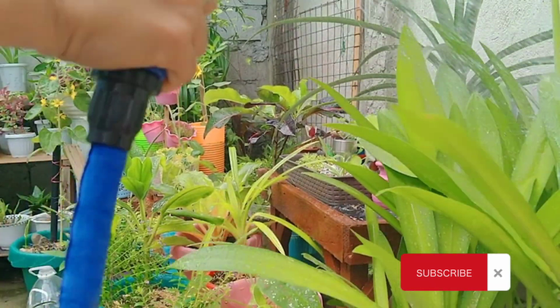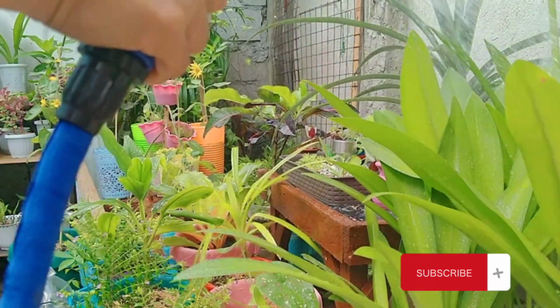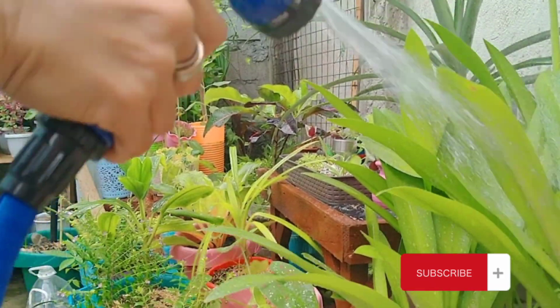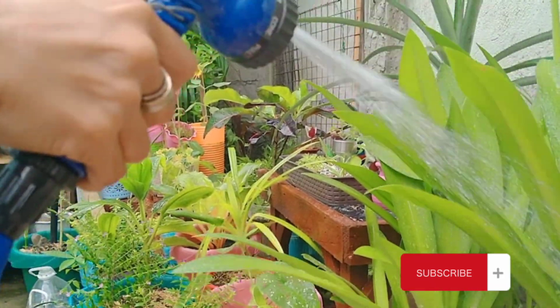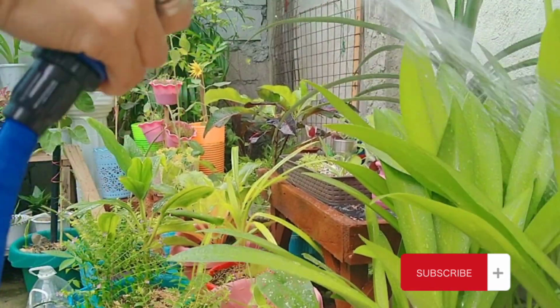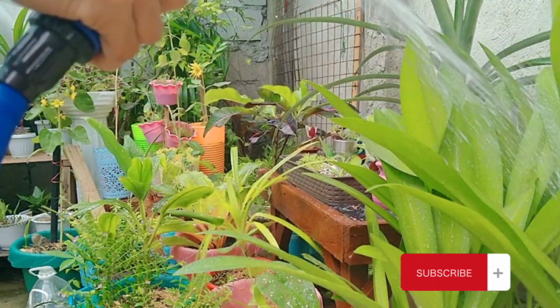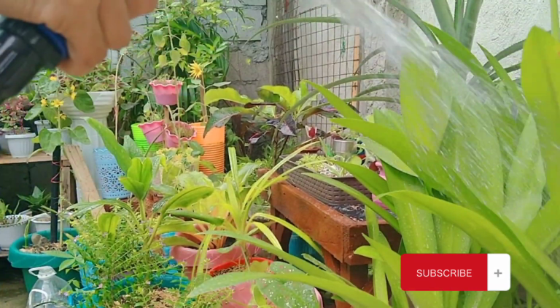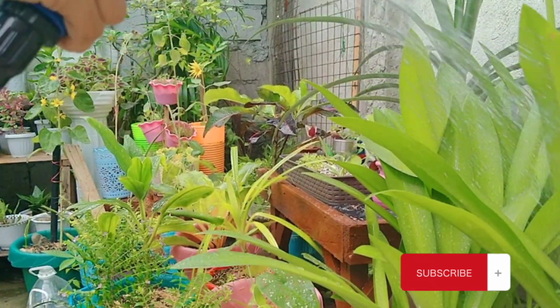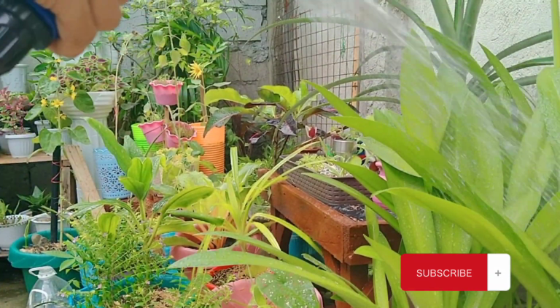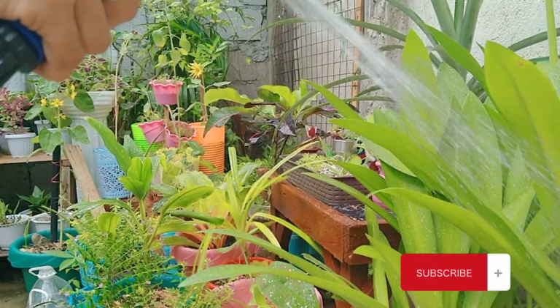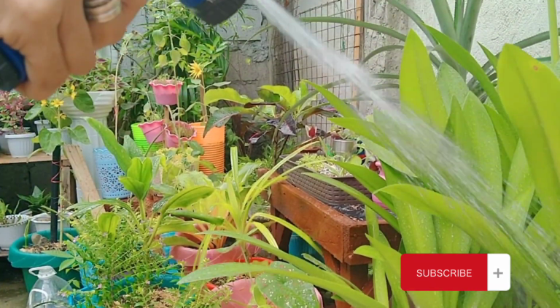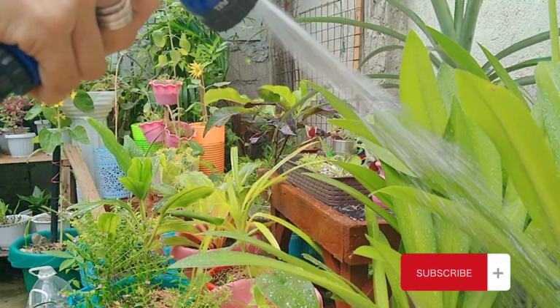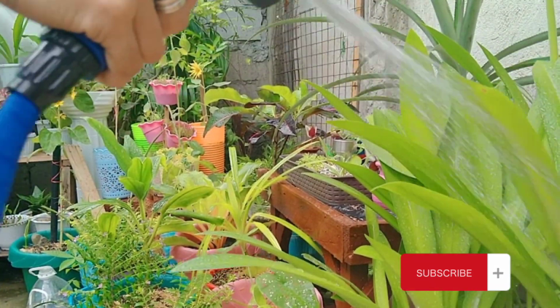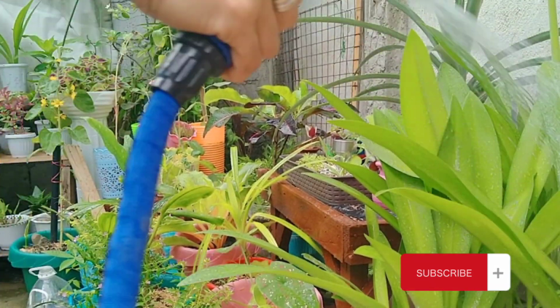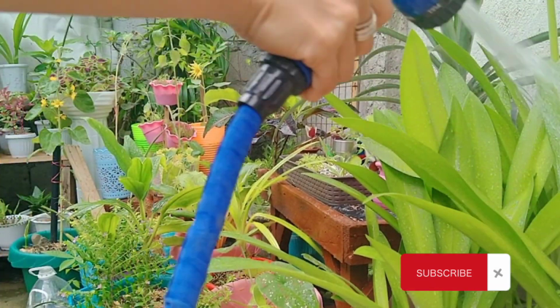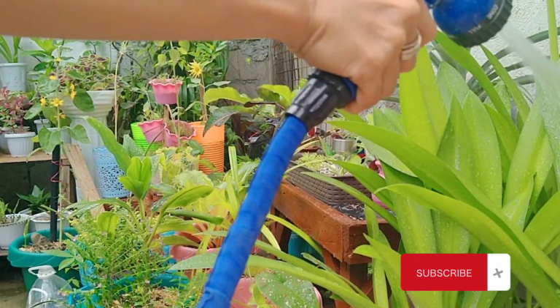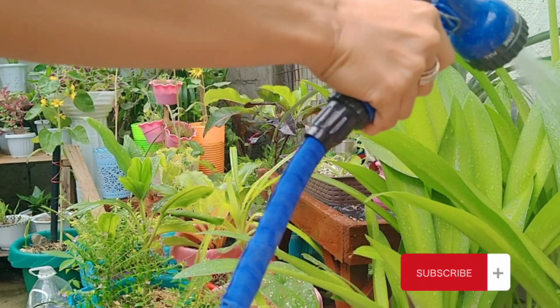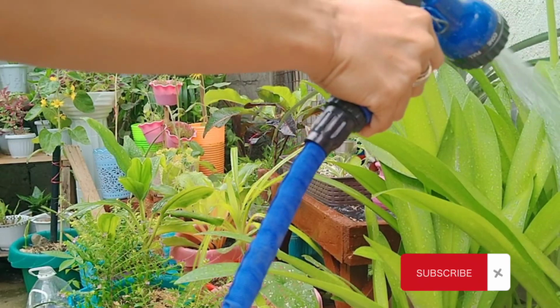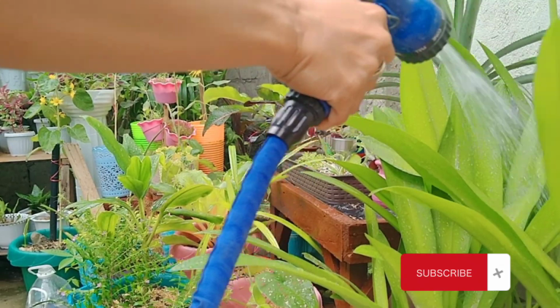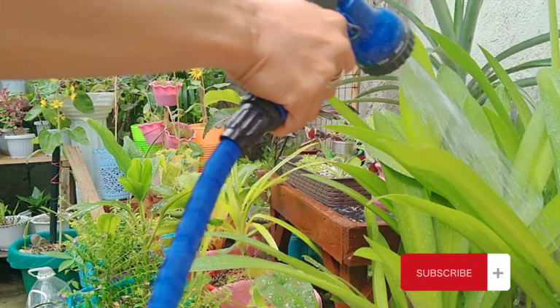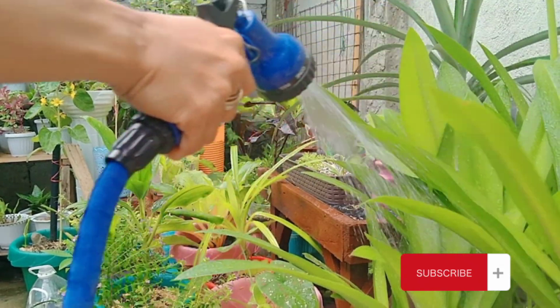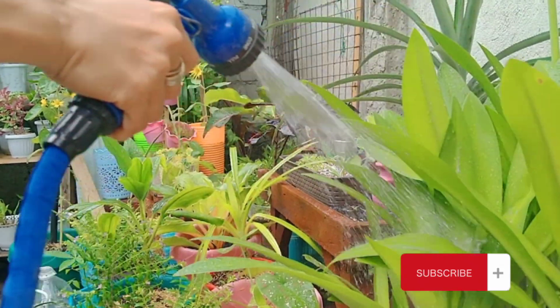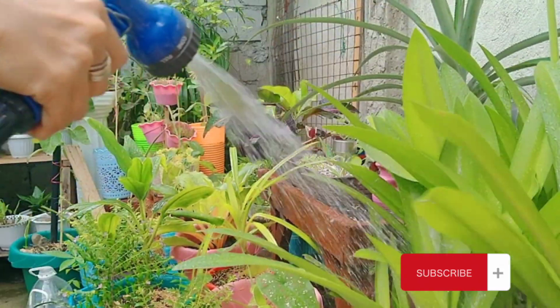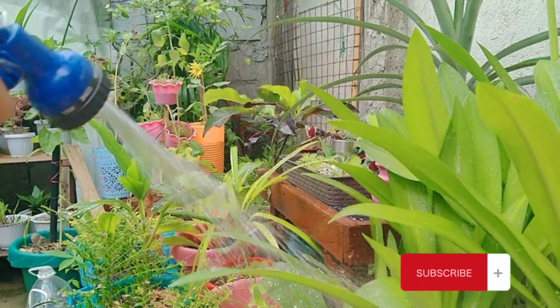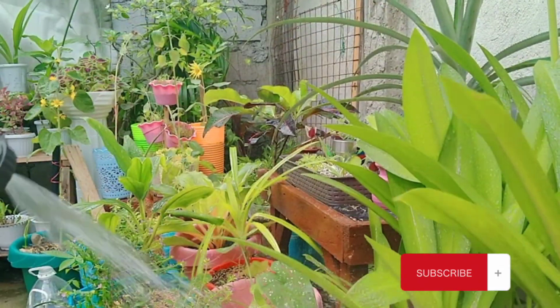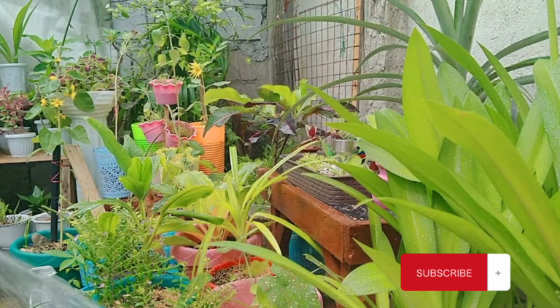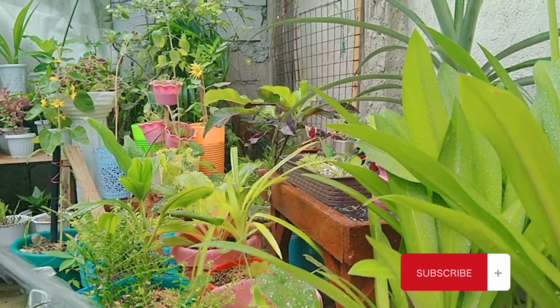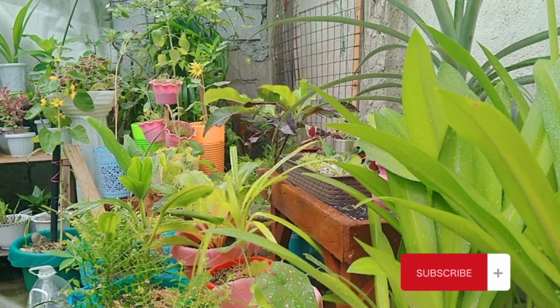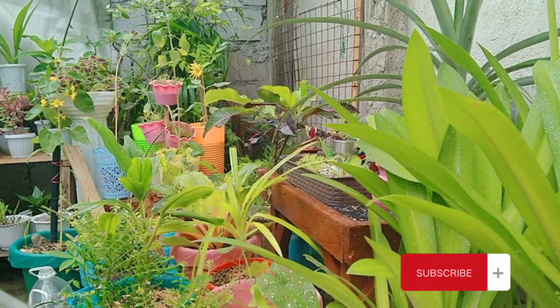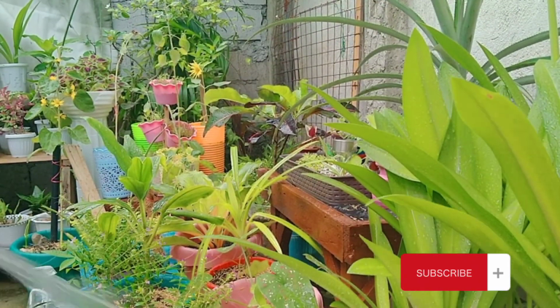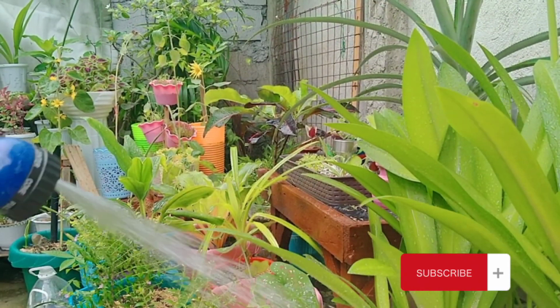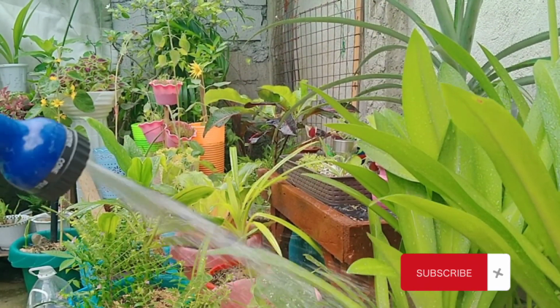Huwag niyo pong kalimutan mag-dilig right after niyo pong ilagay yung fertilizer. Thank you.